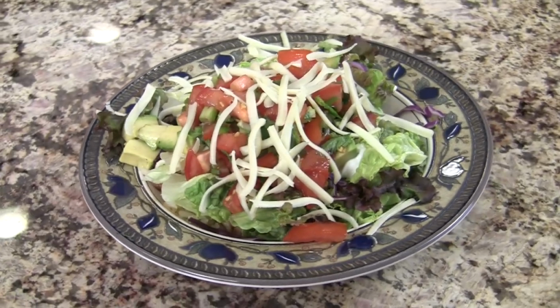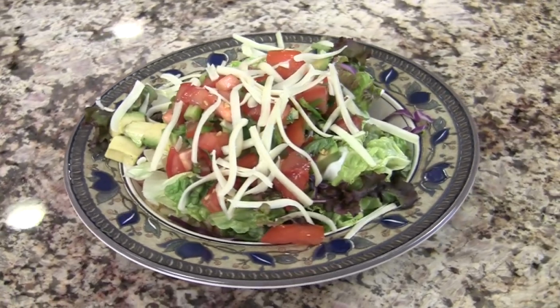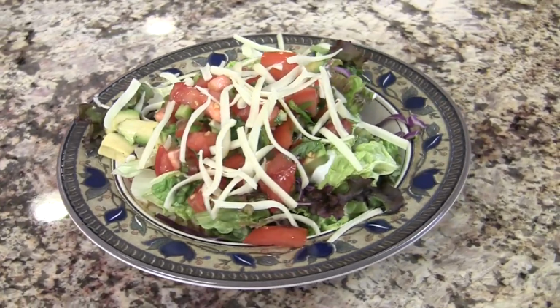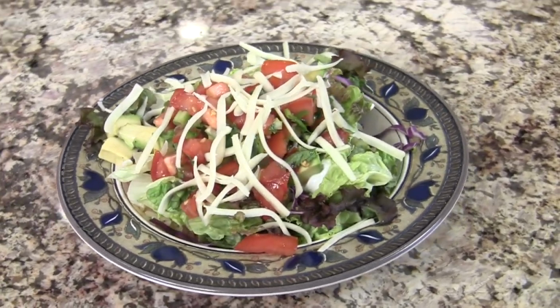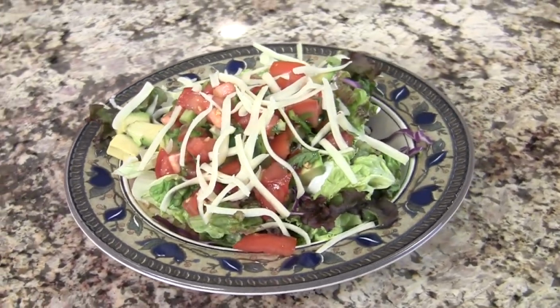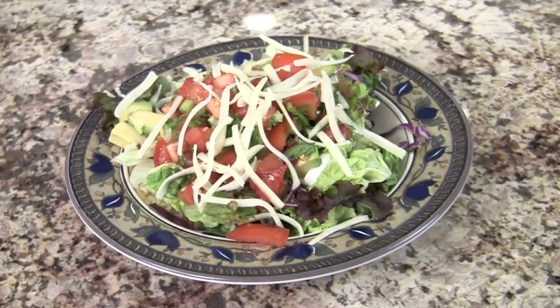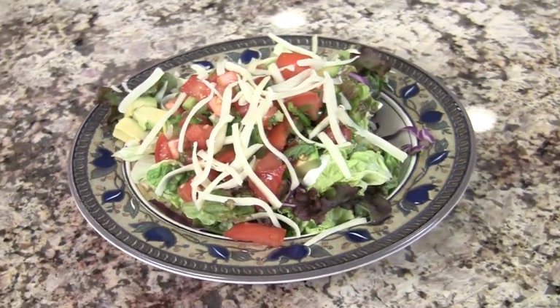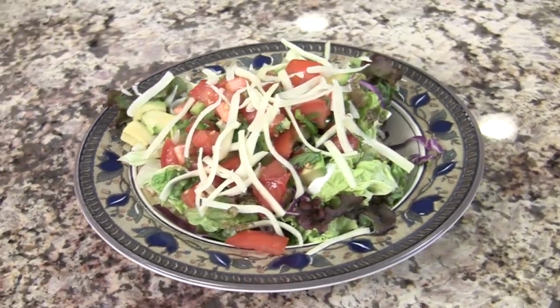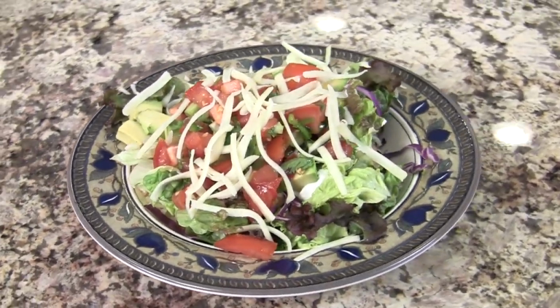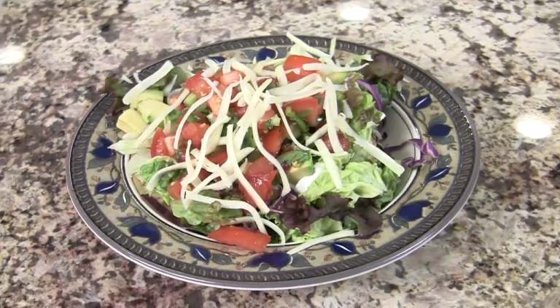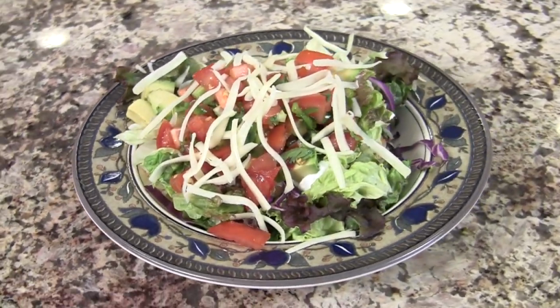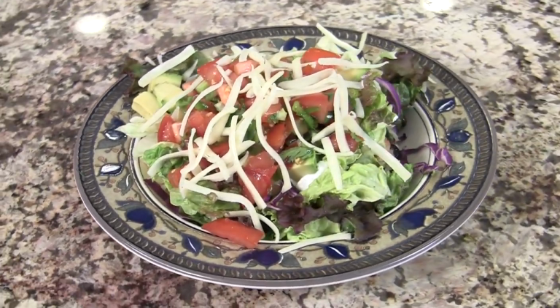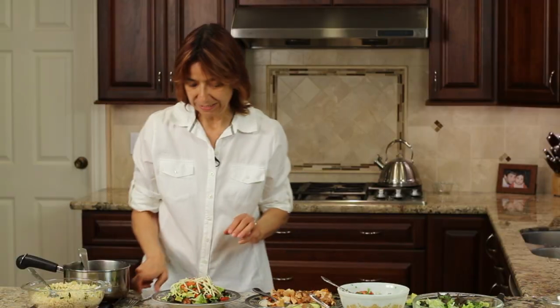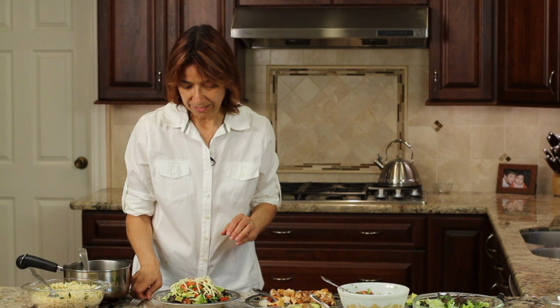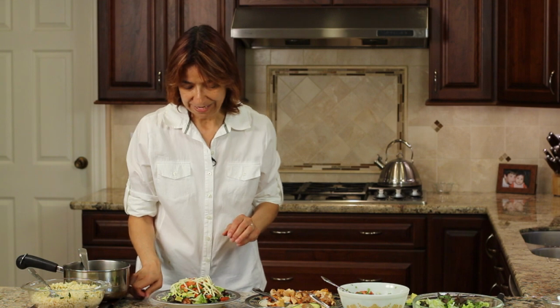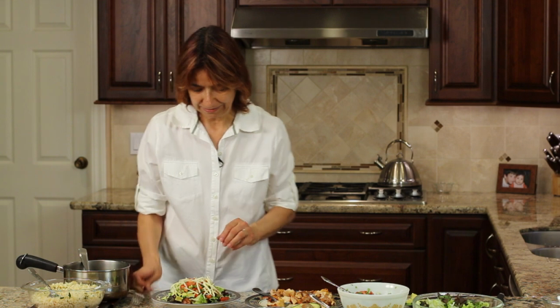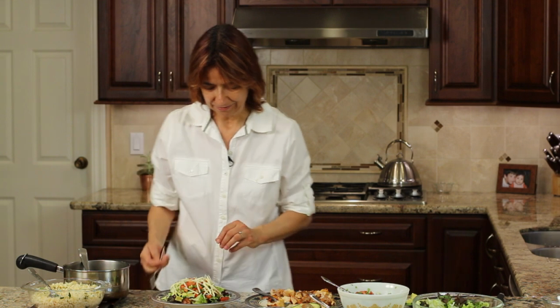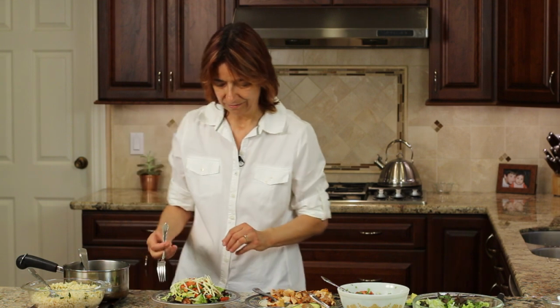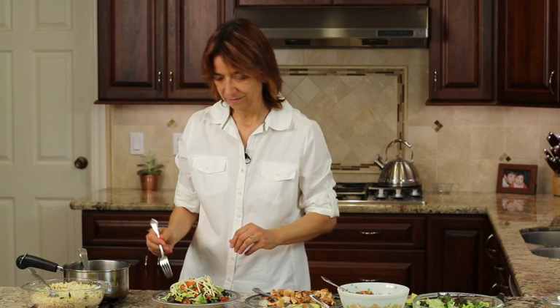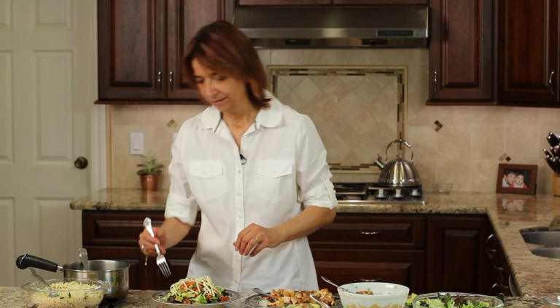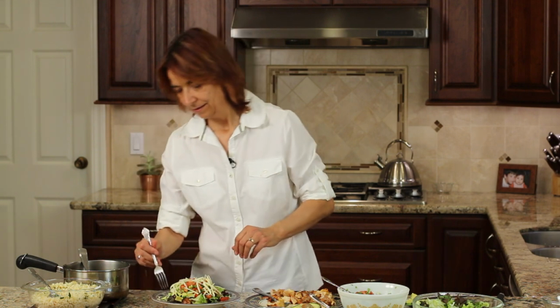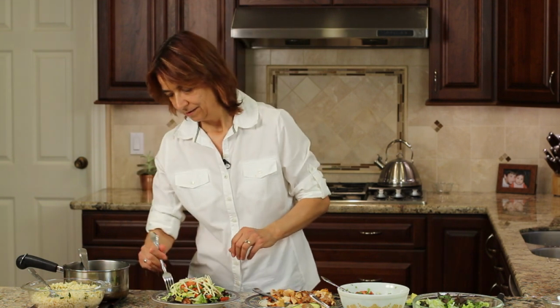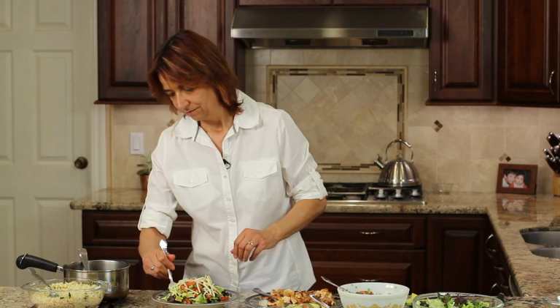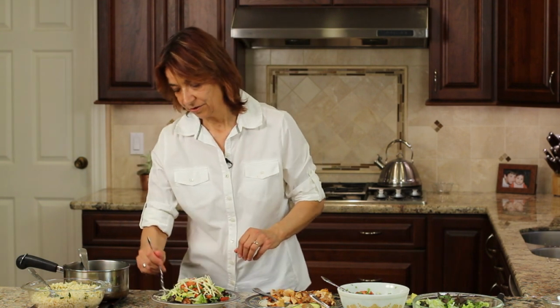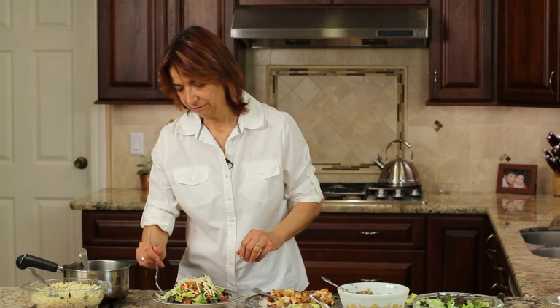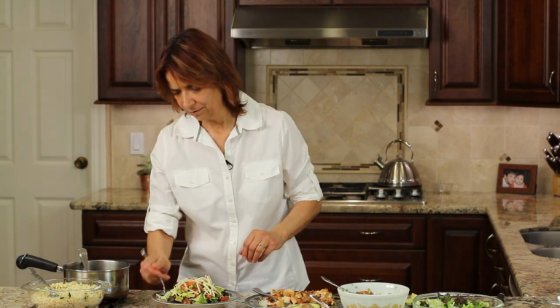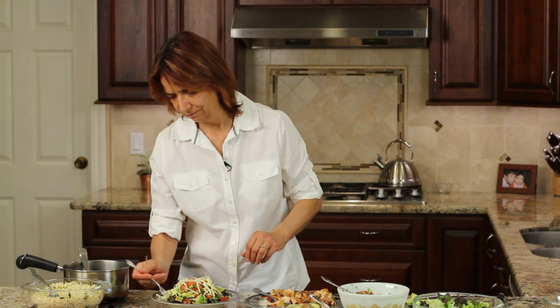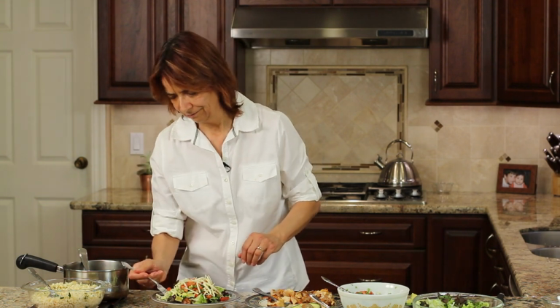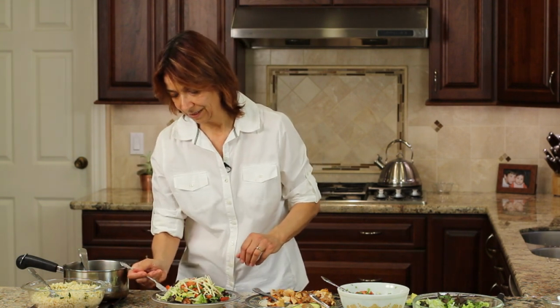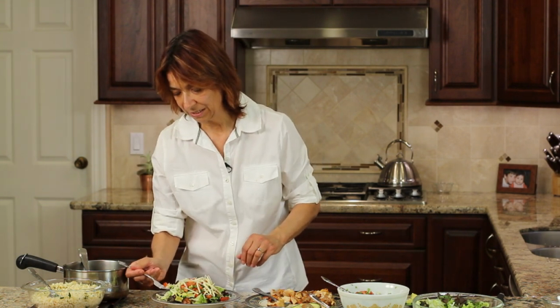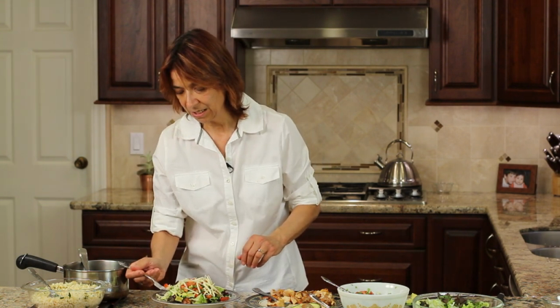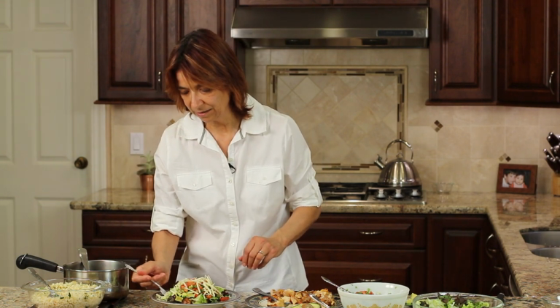That is just gorgeous. I can't wait to take a bite — or several. I can't wait to eat it.